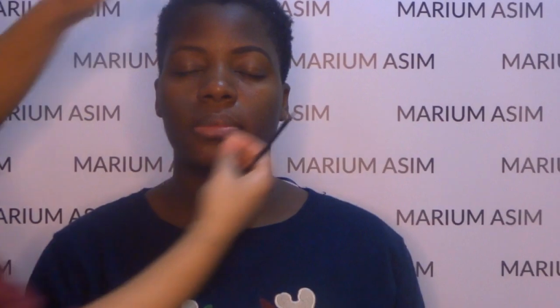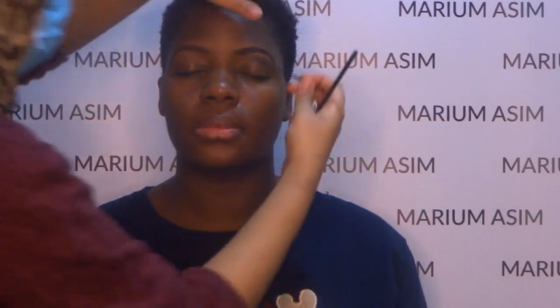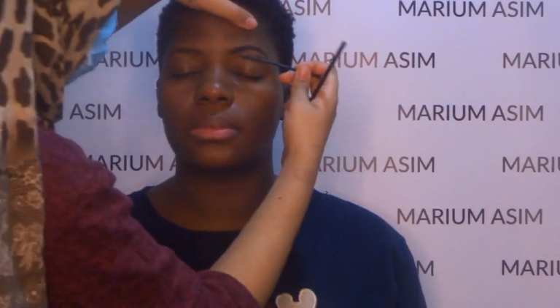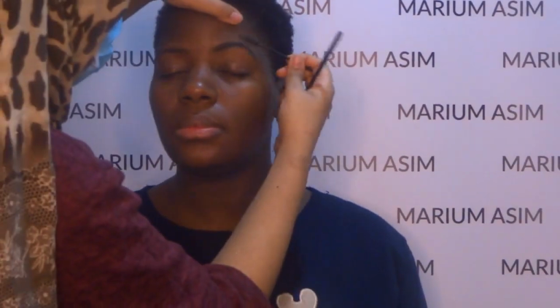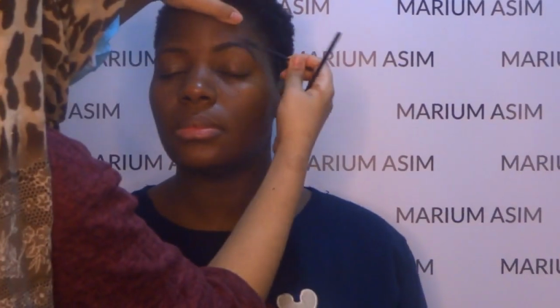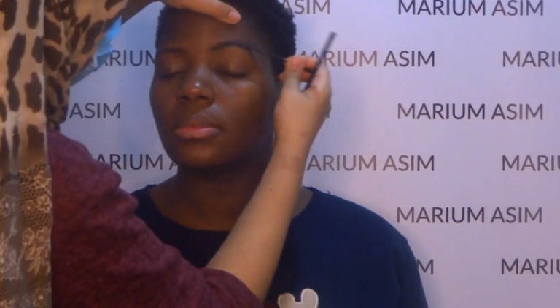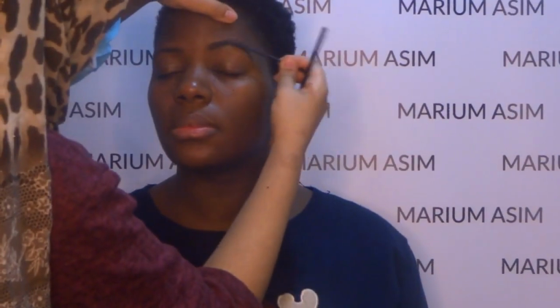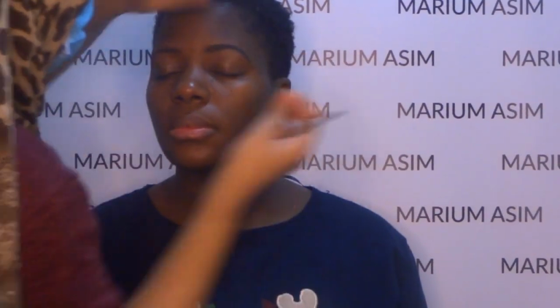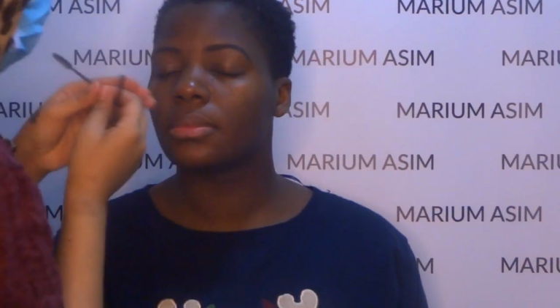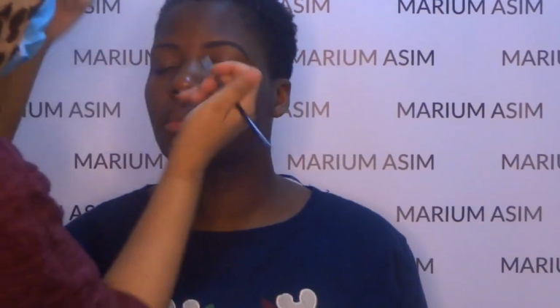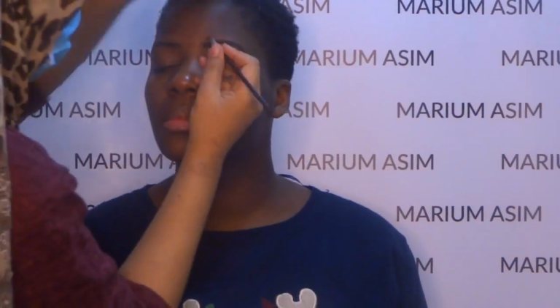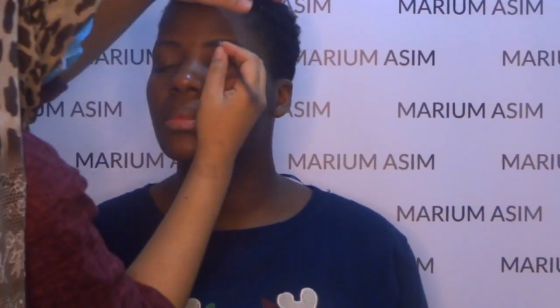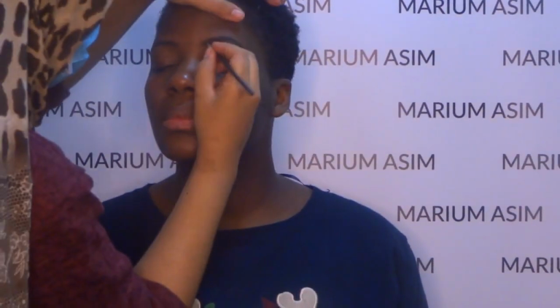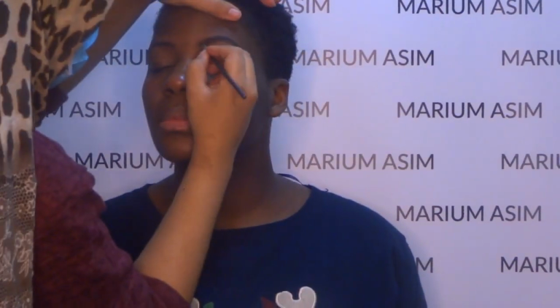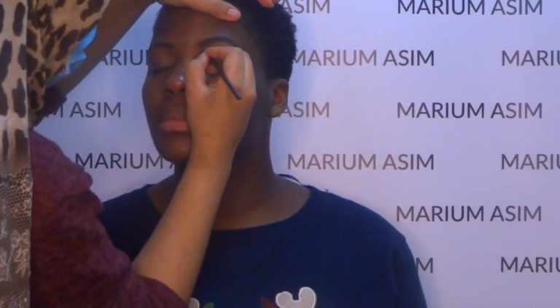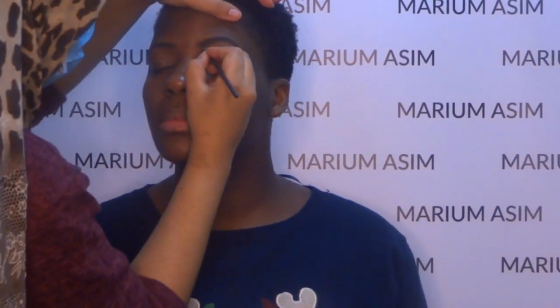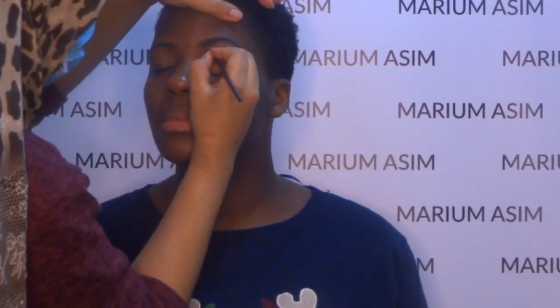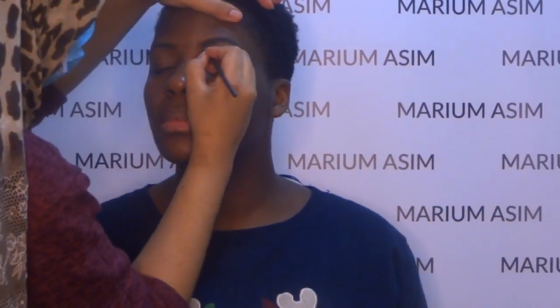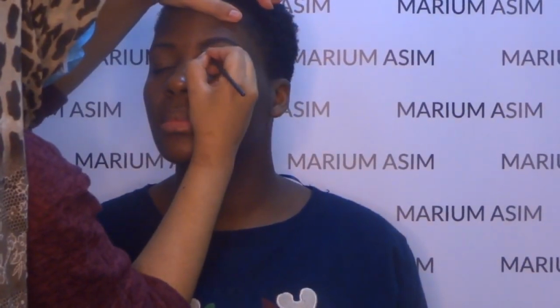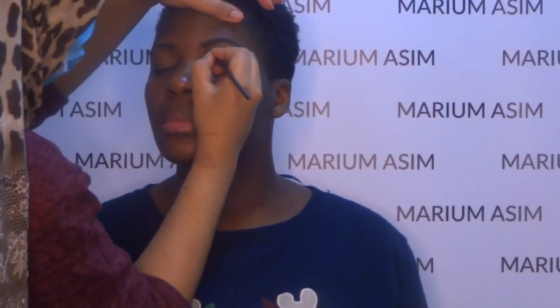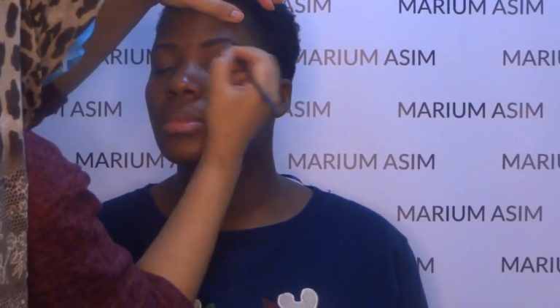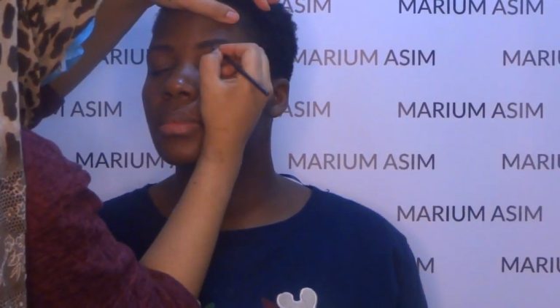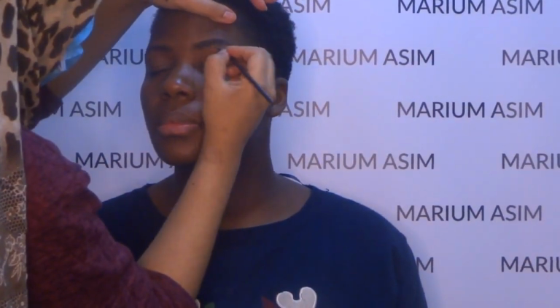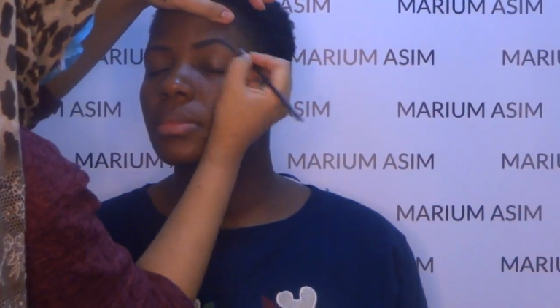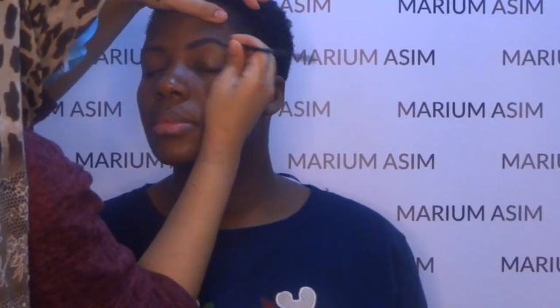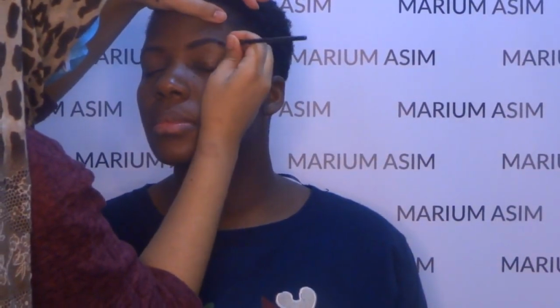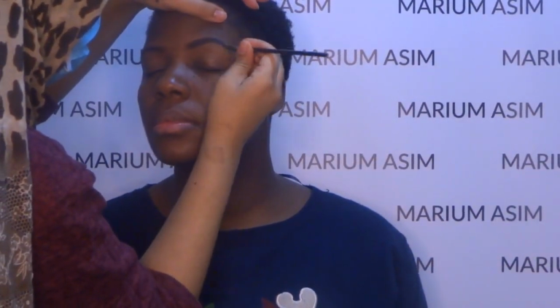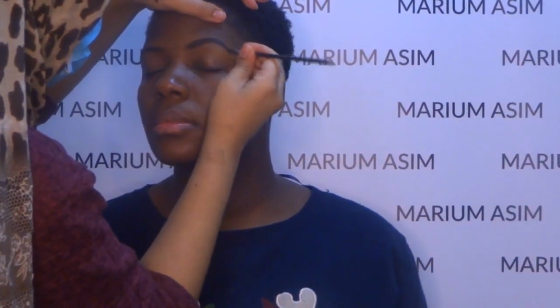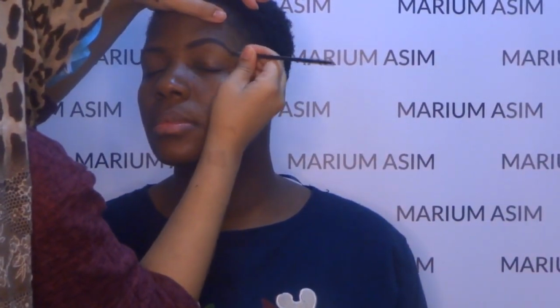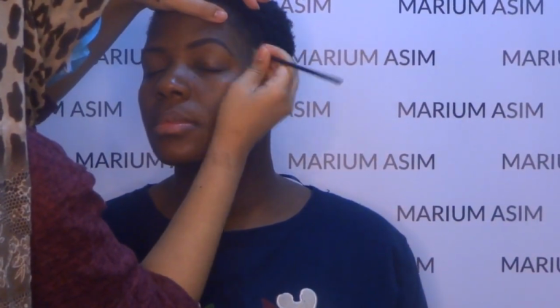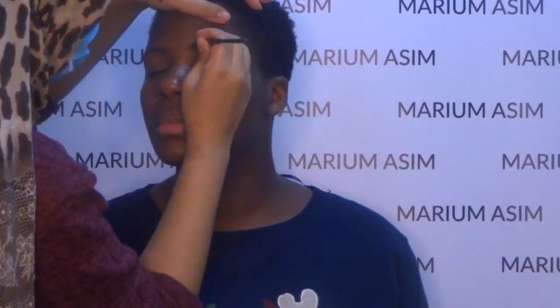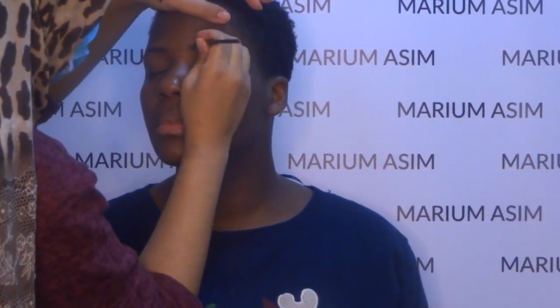Hi guys, welcome back to another tutorial. This tutorial is about how I do women of color makeup.